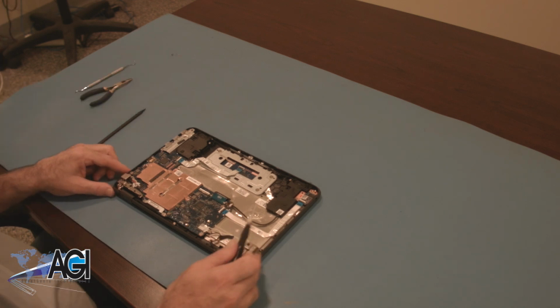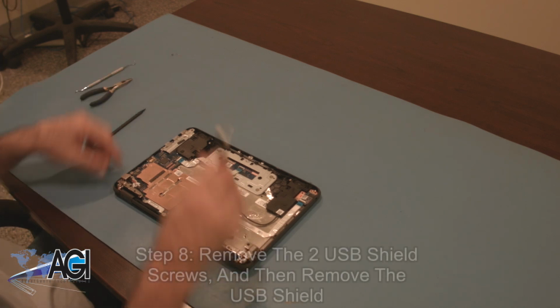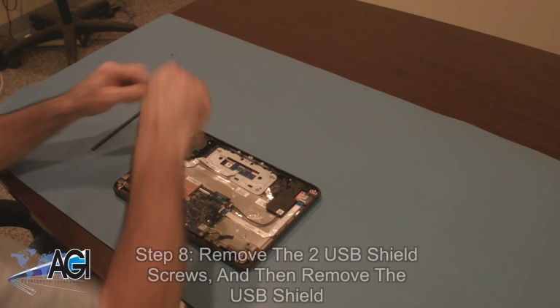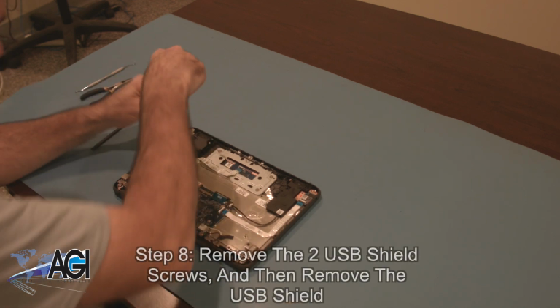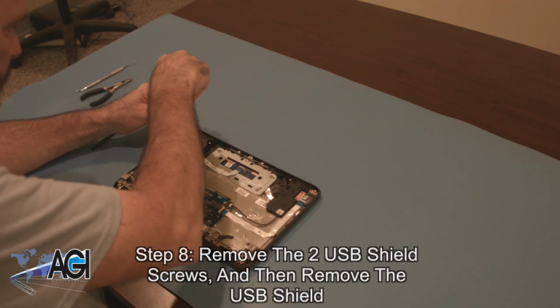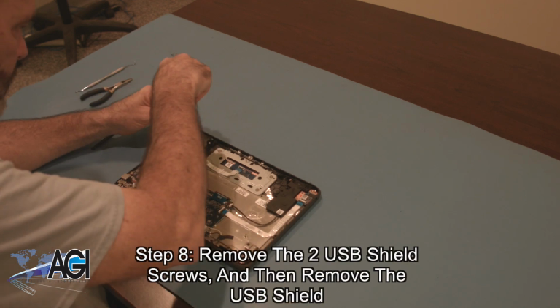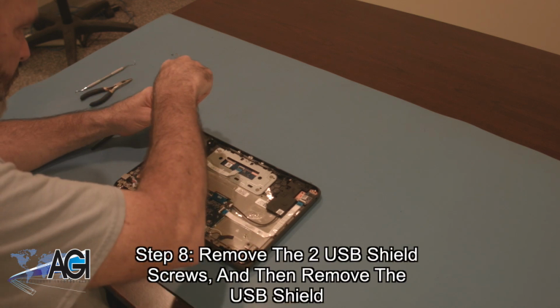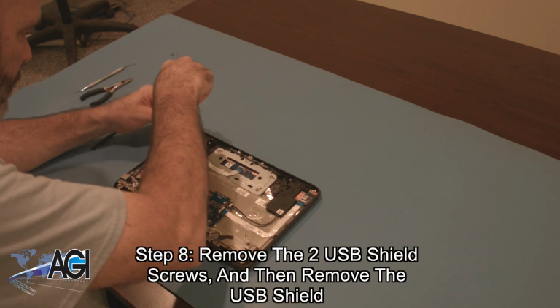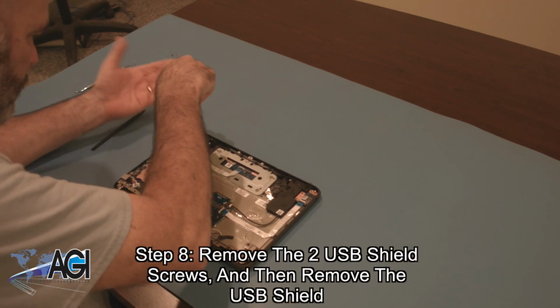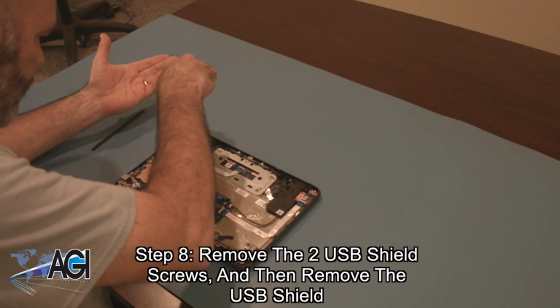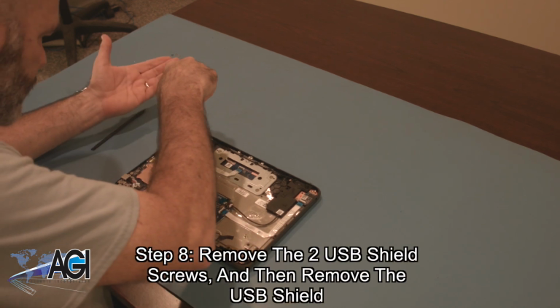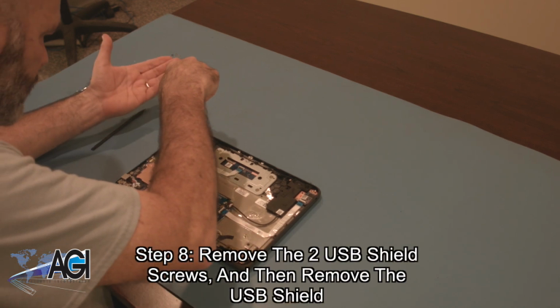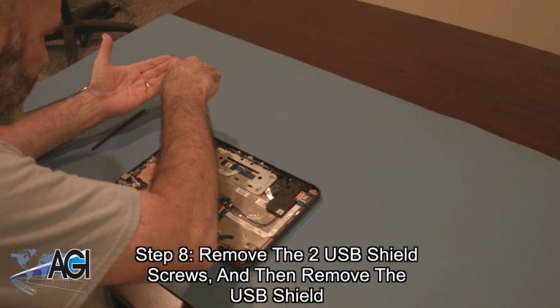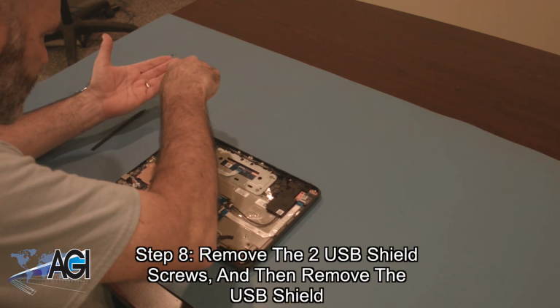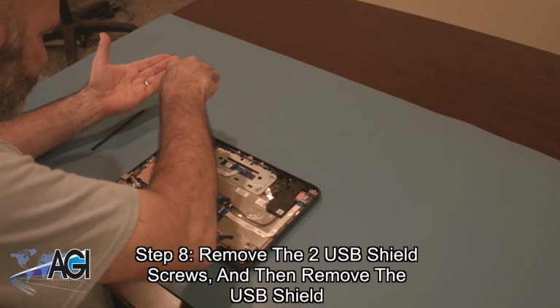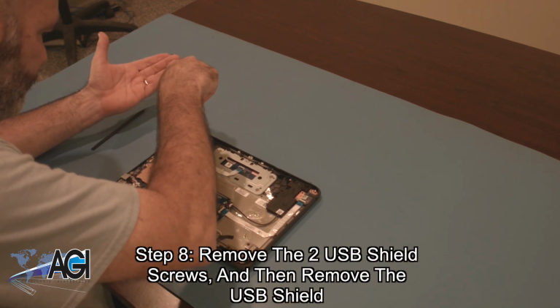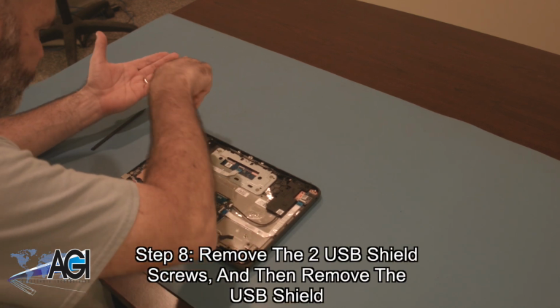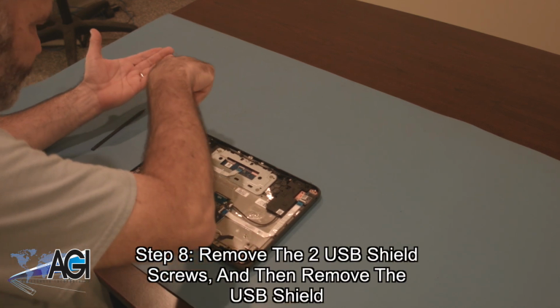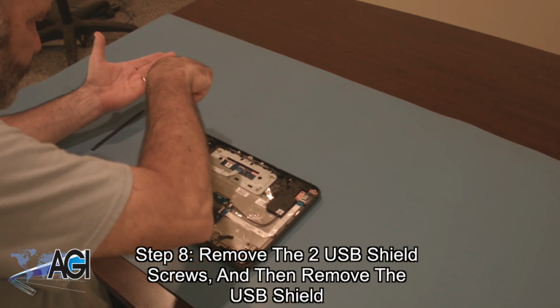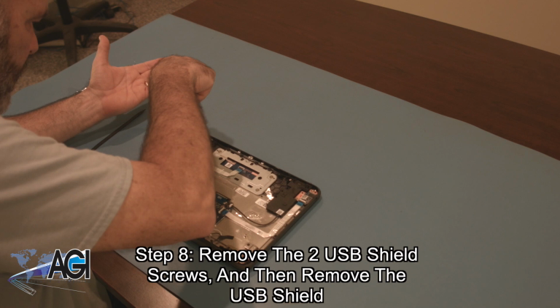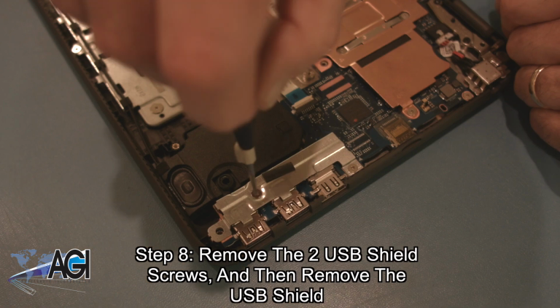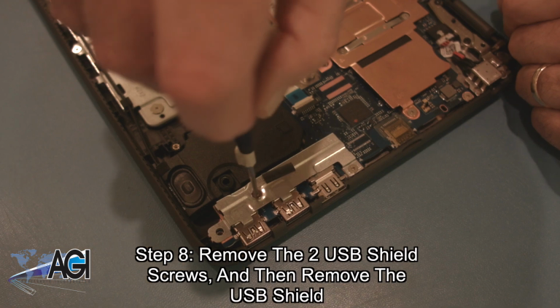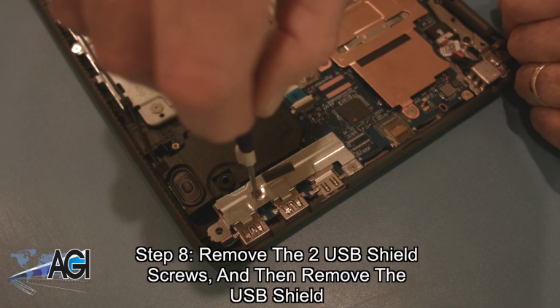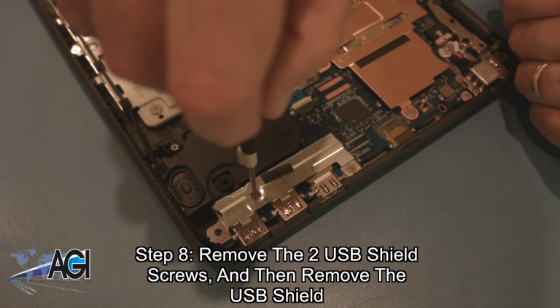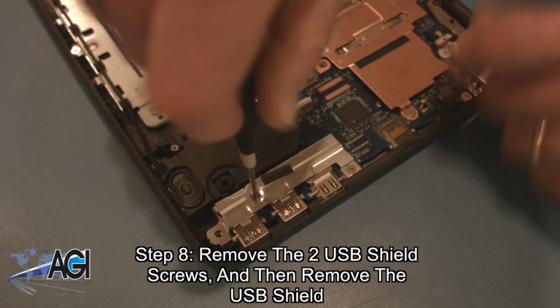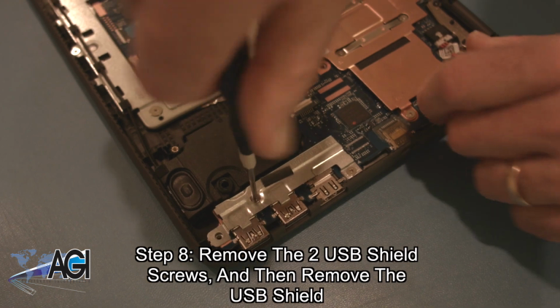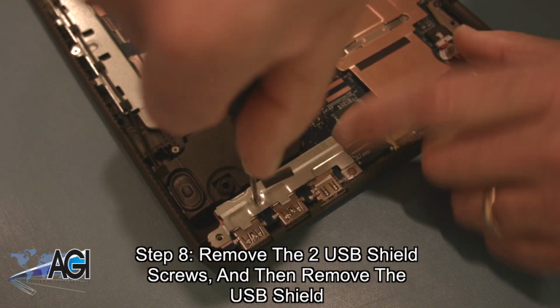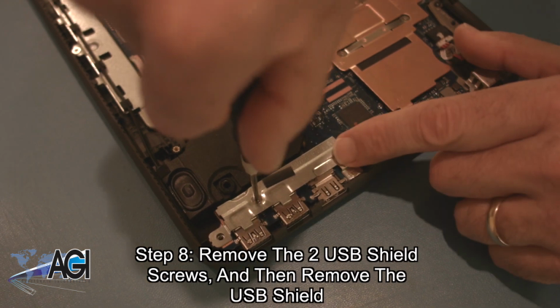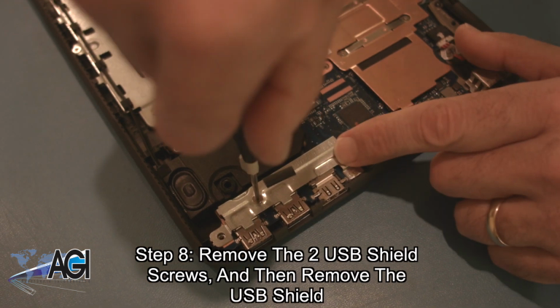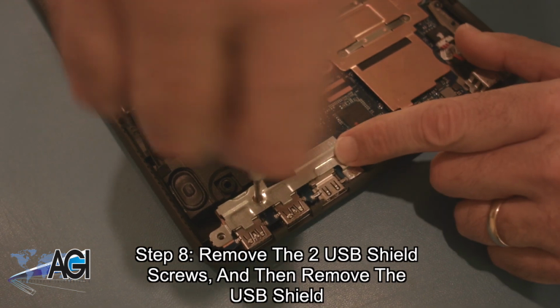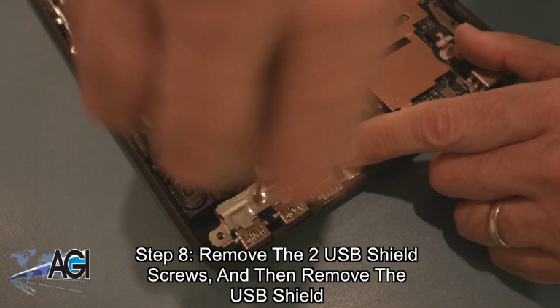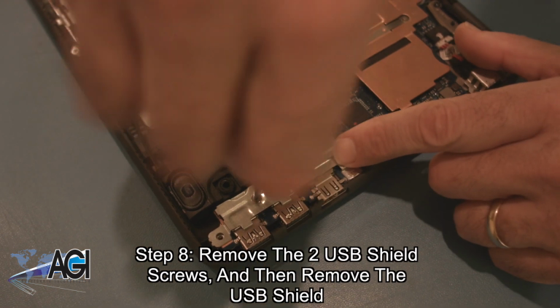Next, you will remove the two USB shield screws and then remove the USB shield.